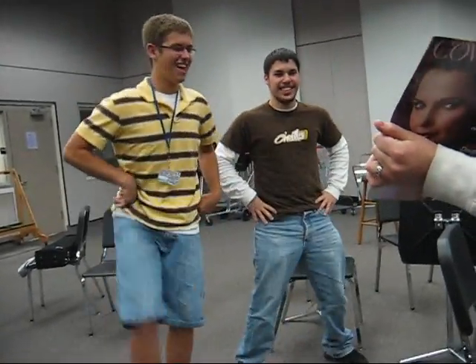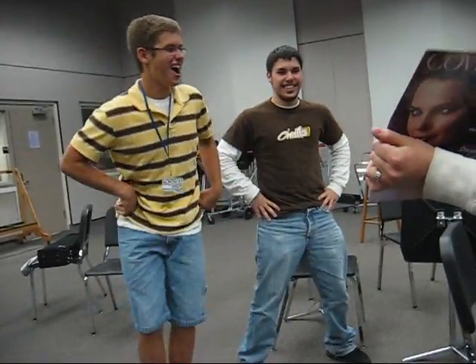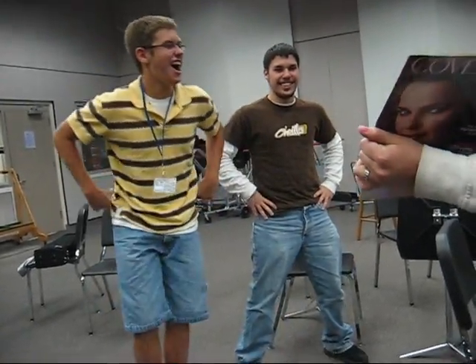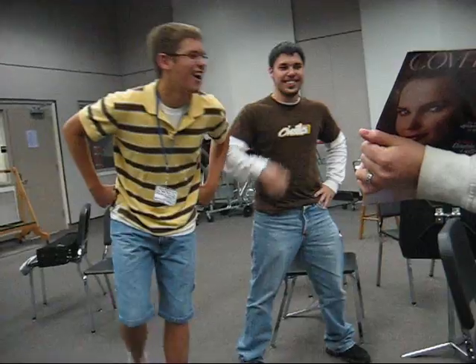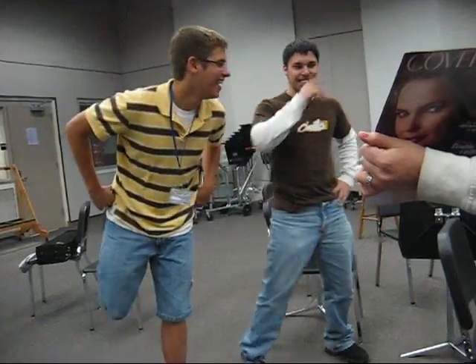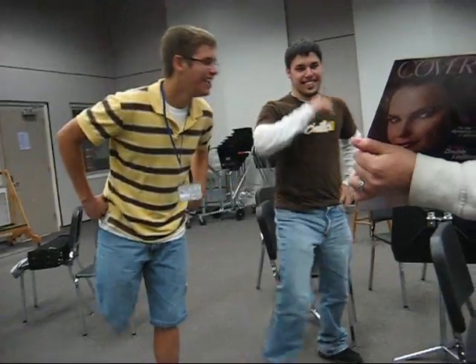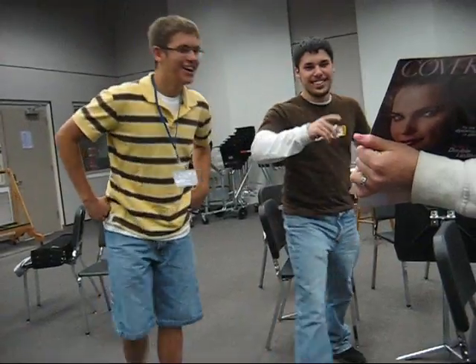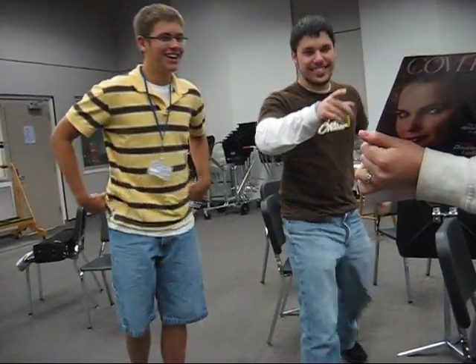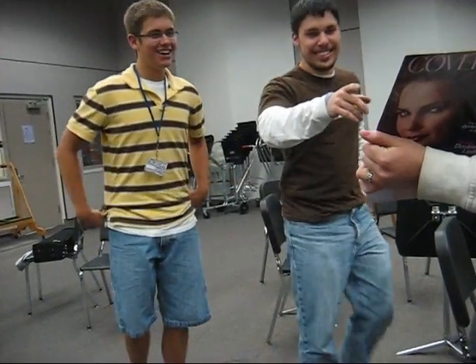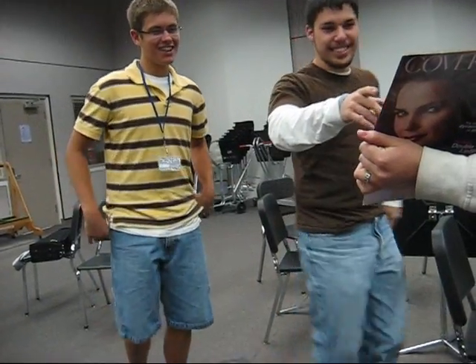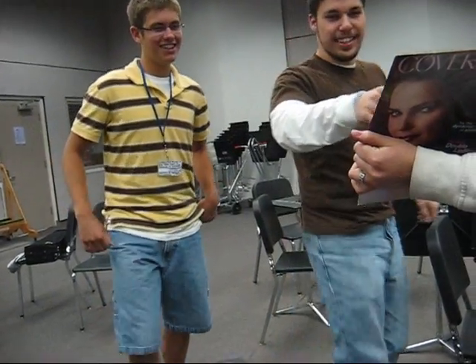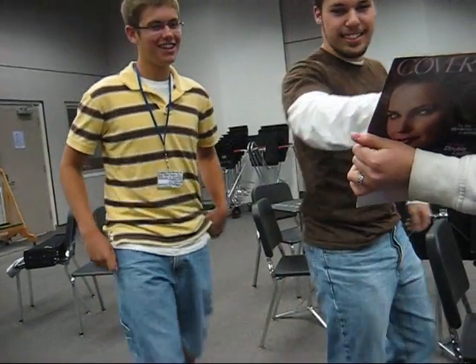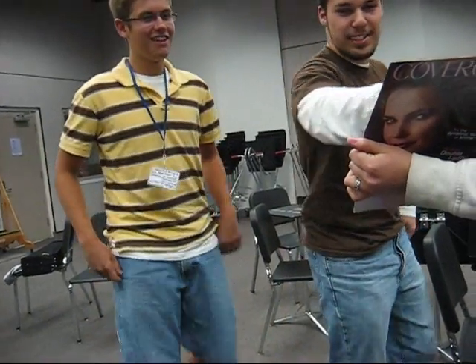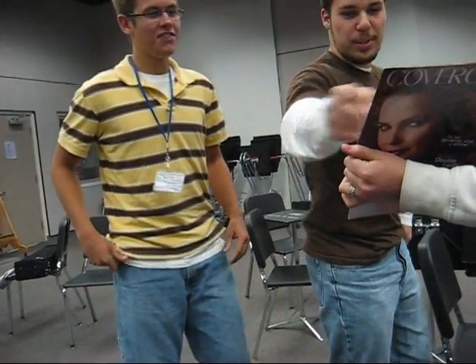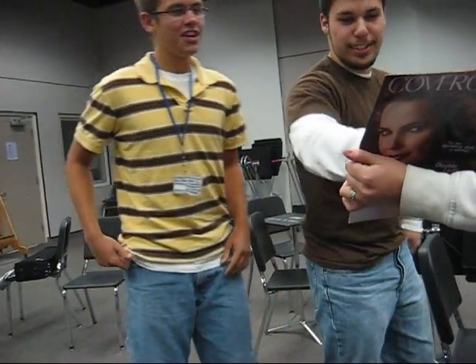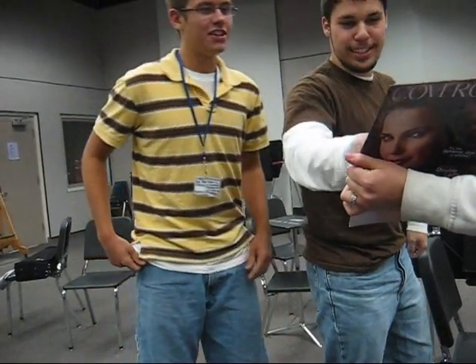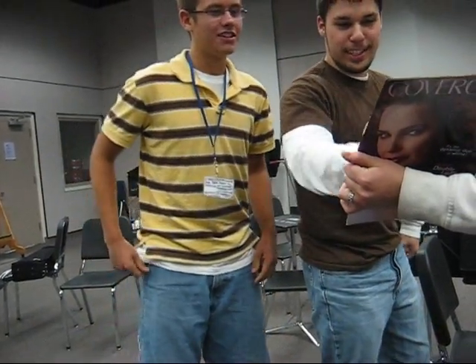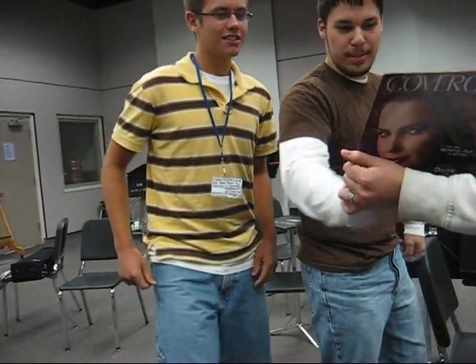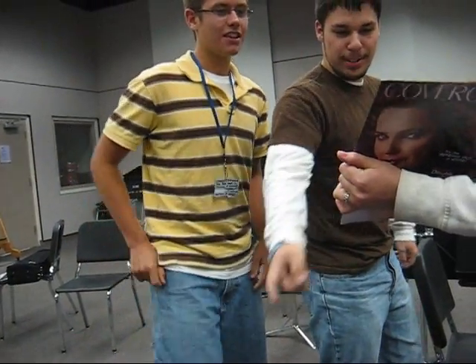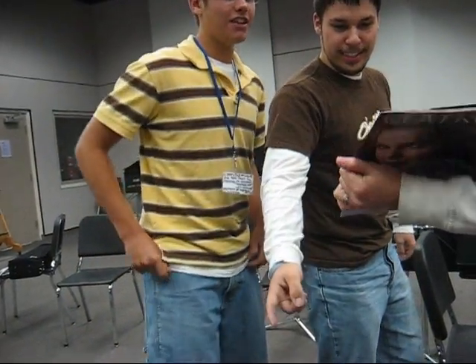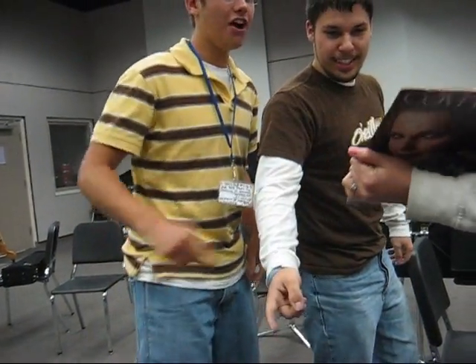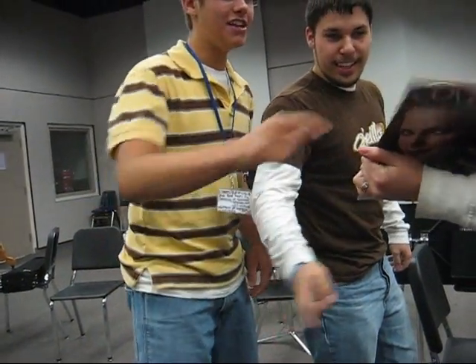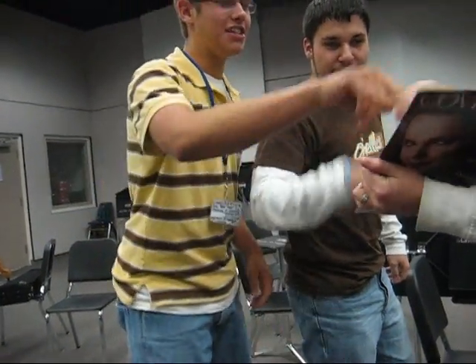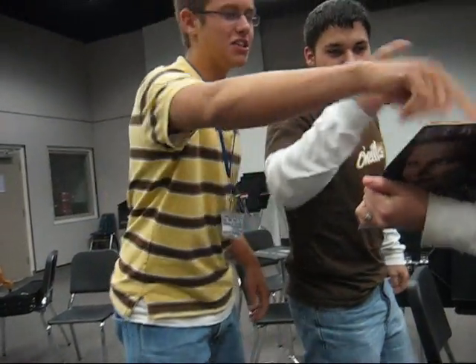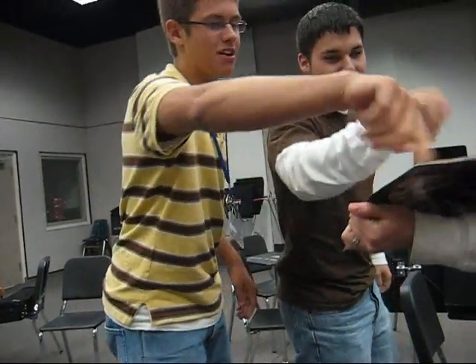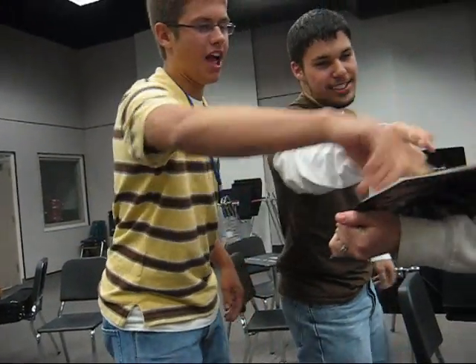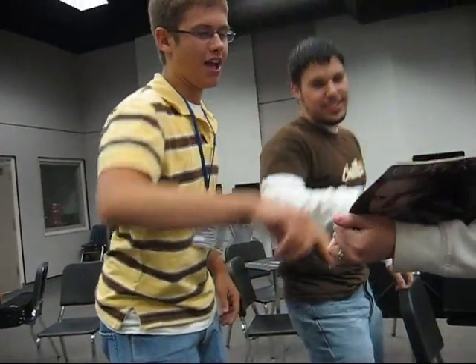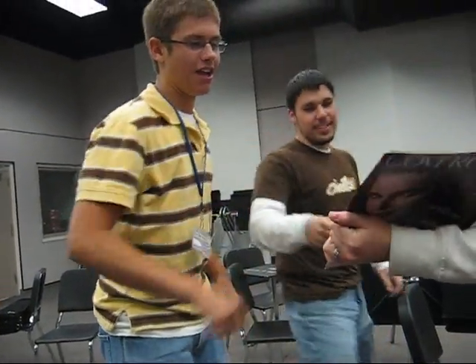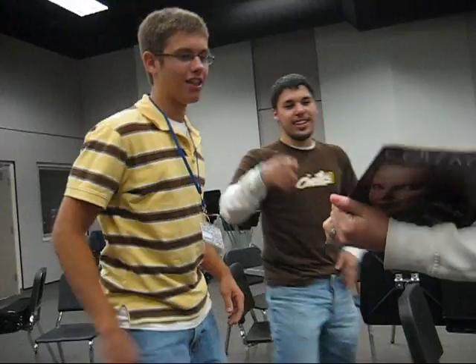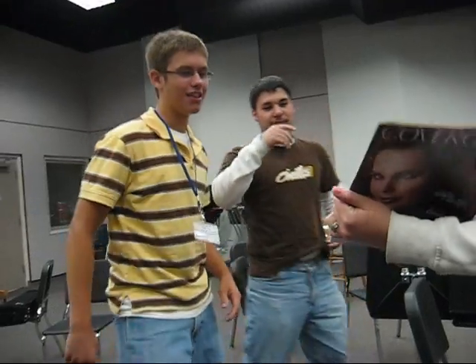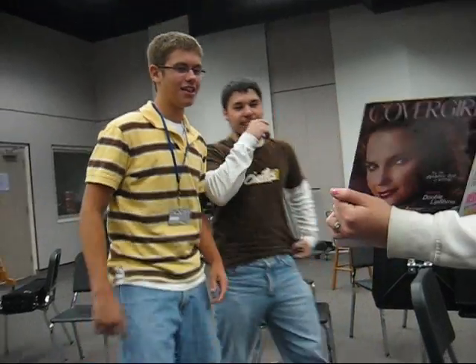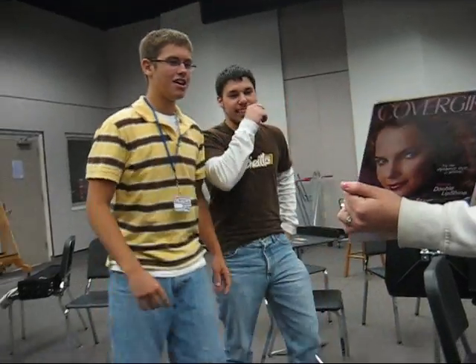No, no, wait, hold on. Is this just one, or is it two? No, they're different. Oh, it's just one. Oh, it's just the one. I was about to say.